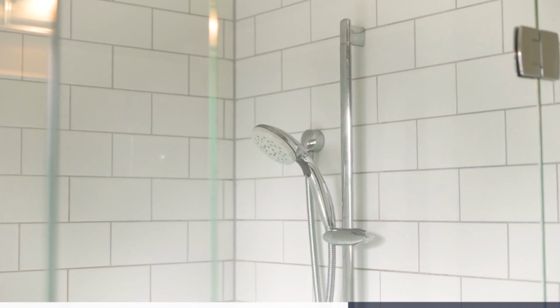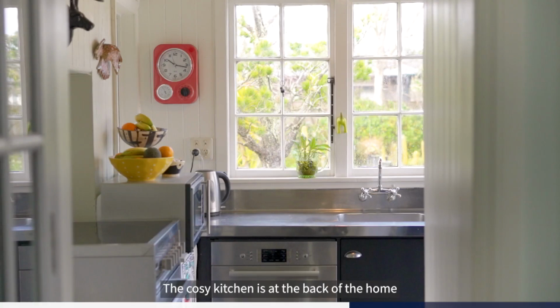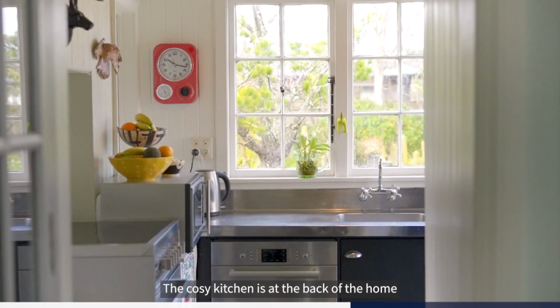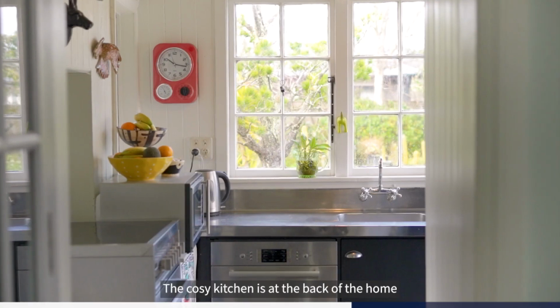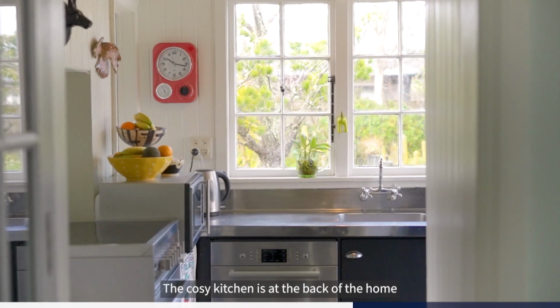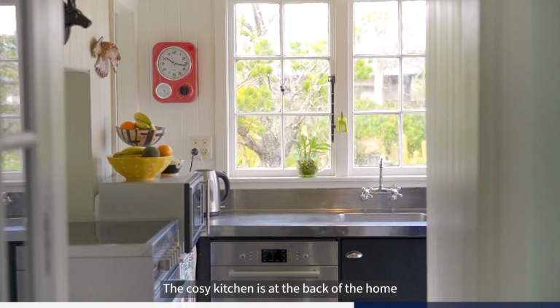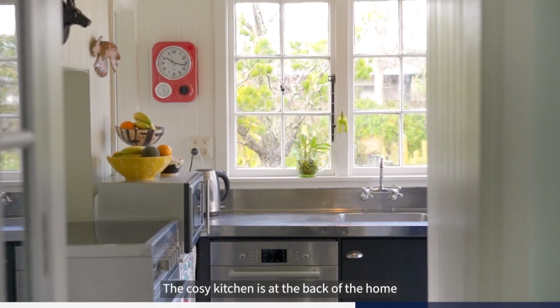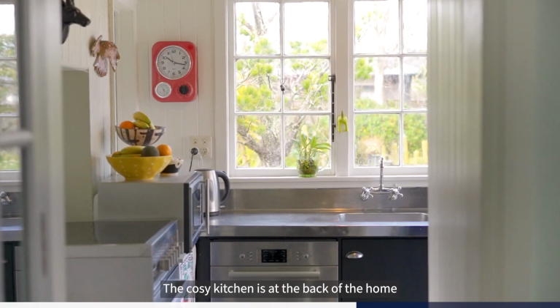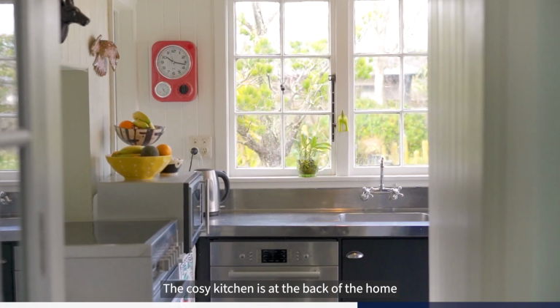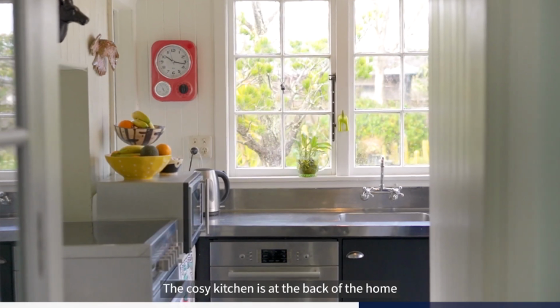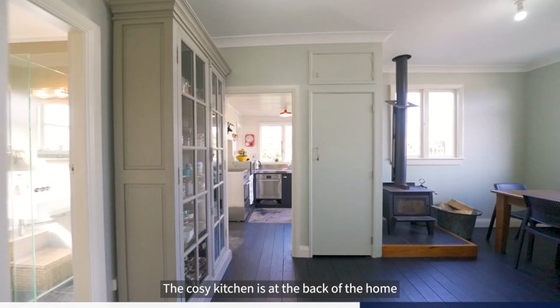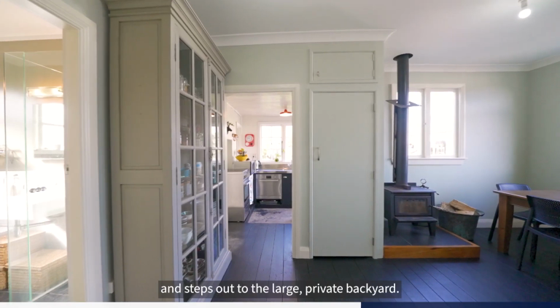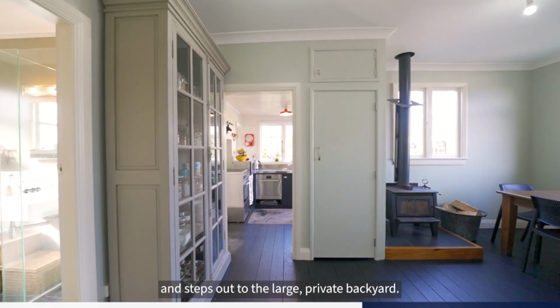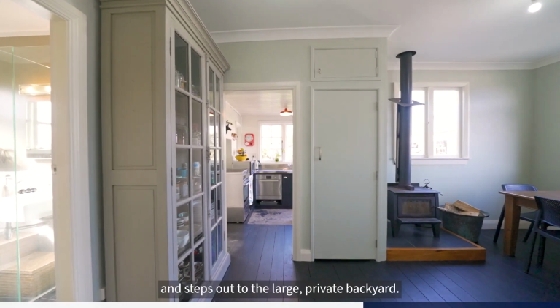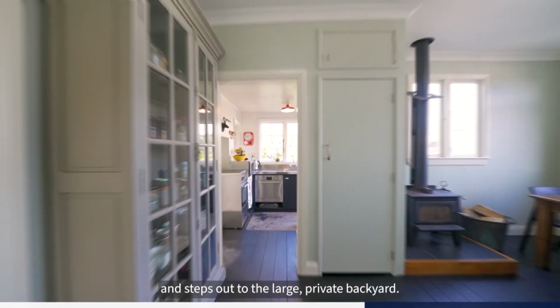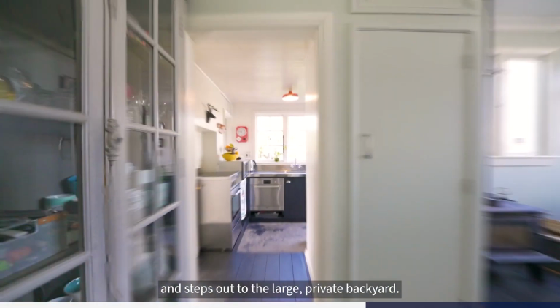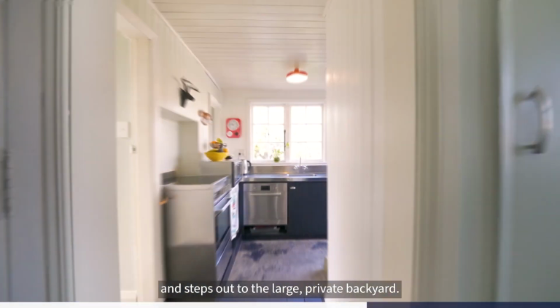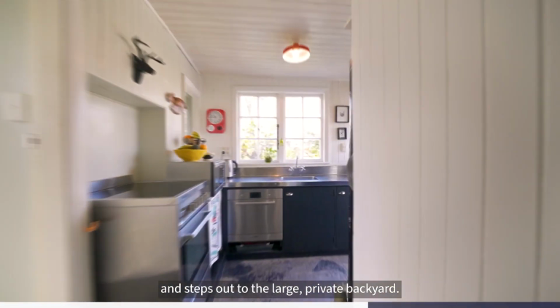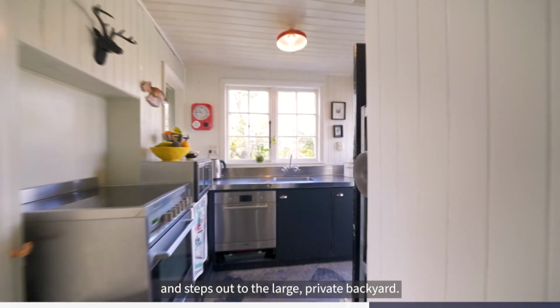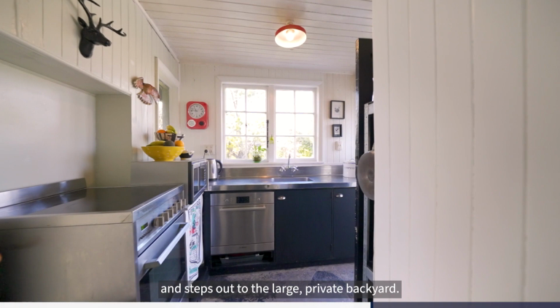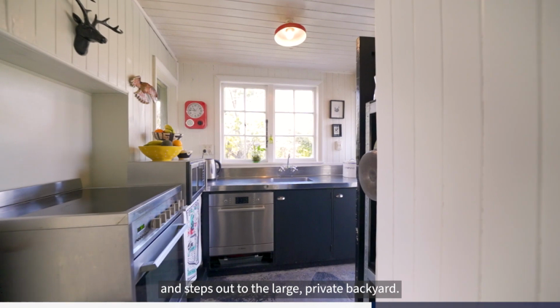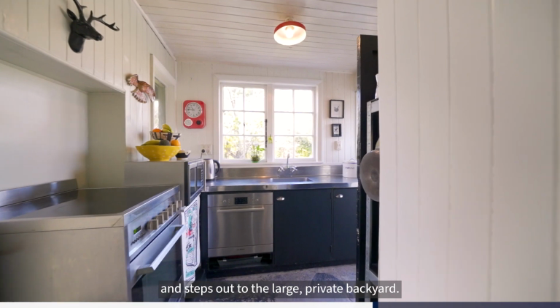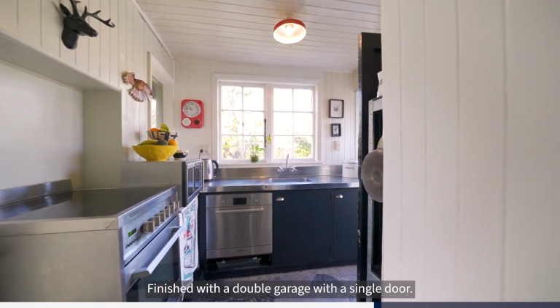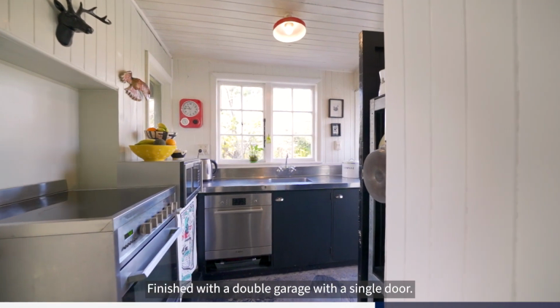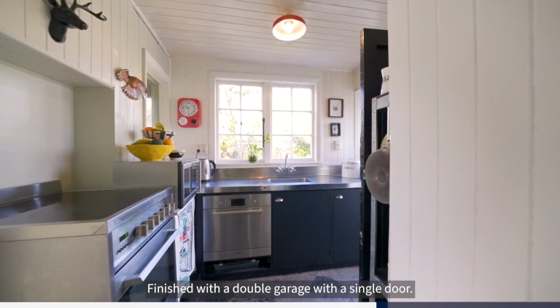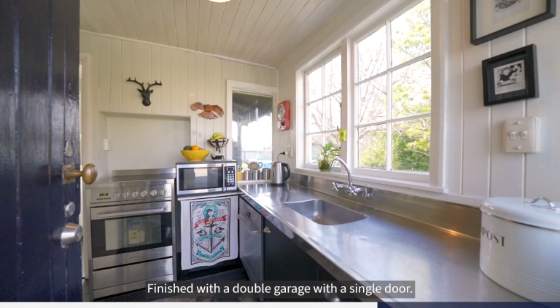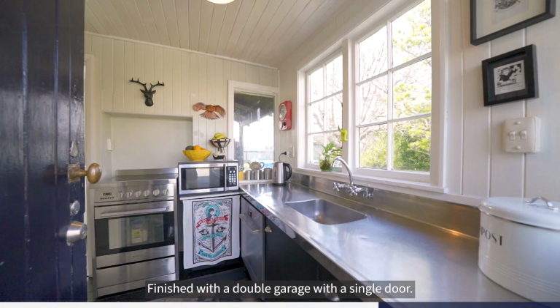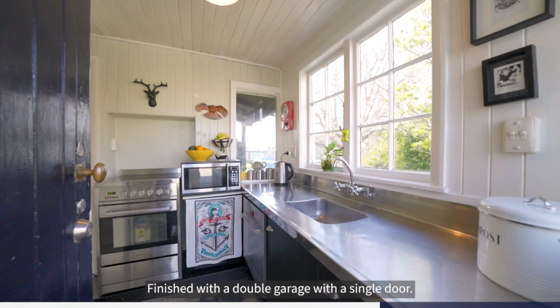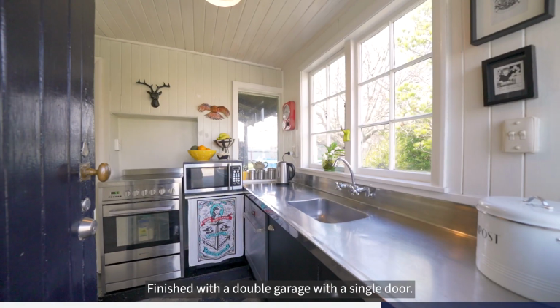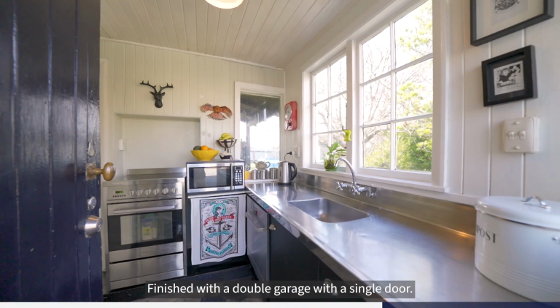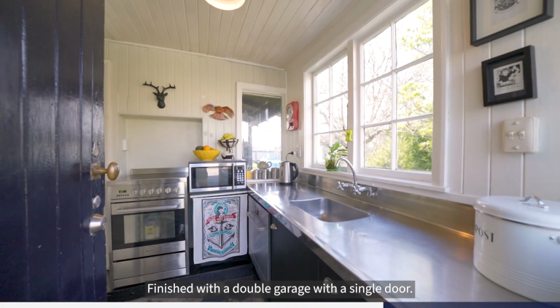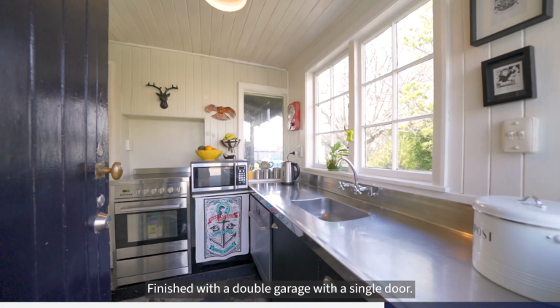The cosy kitchen is at the back of the home and steps out to the large private backyard, finished with a double garage with a single door.